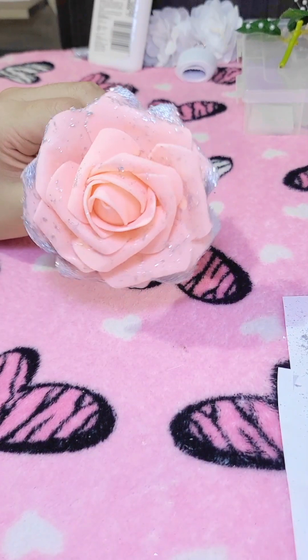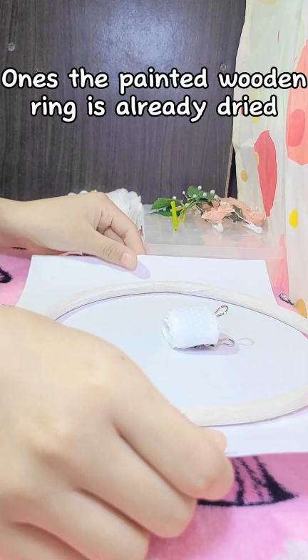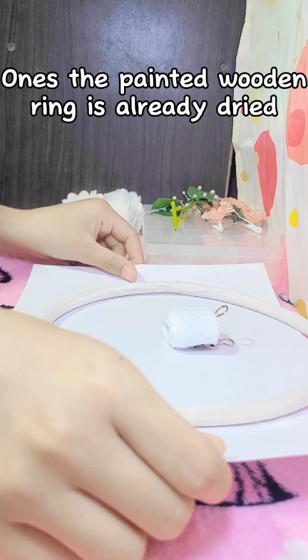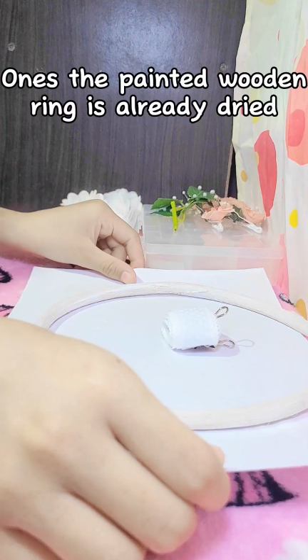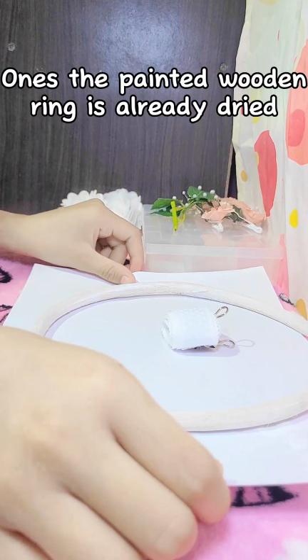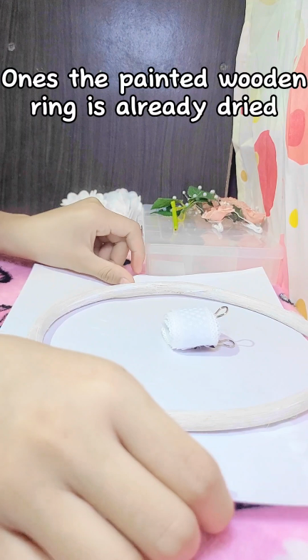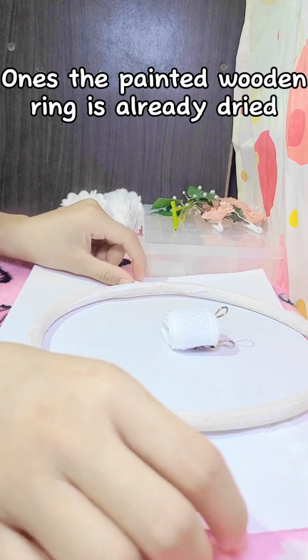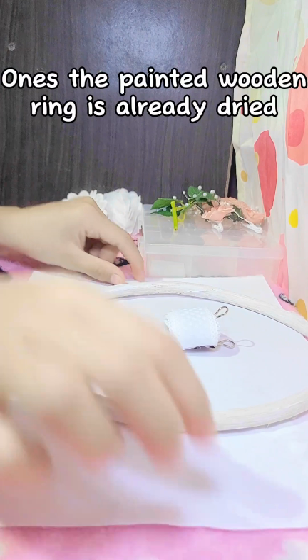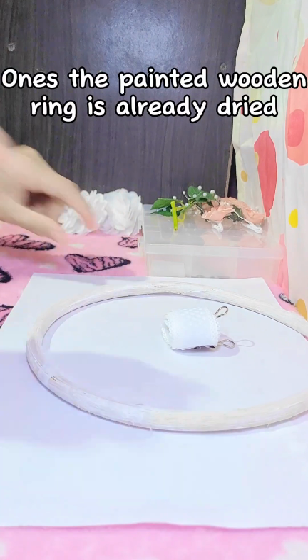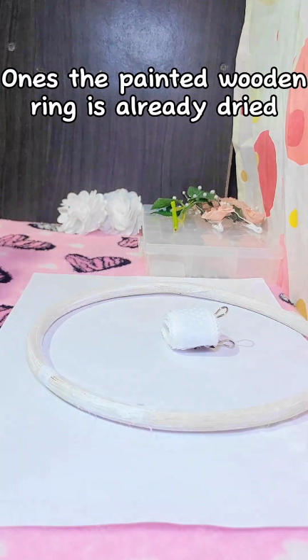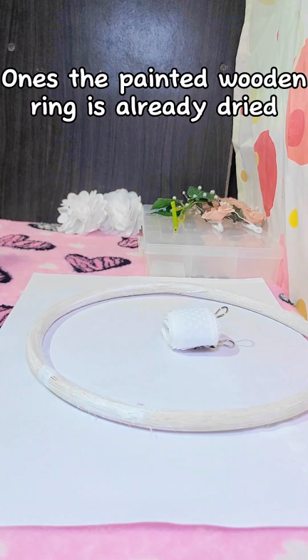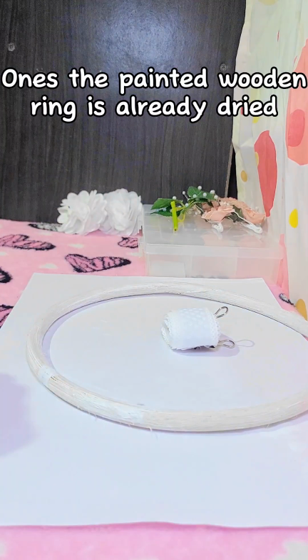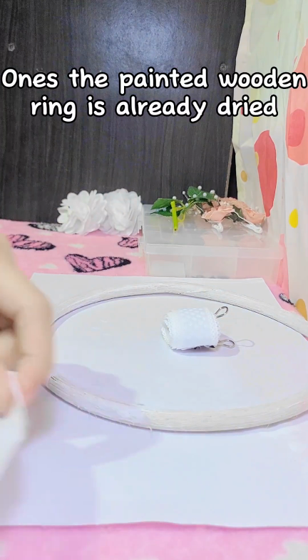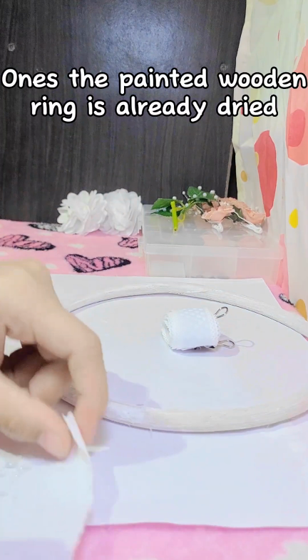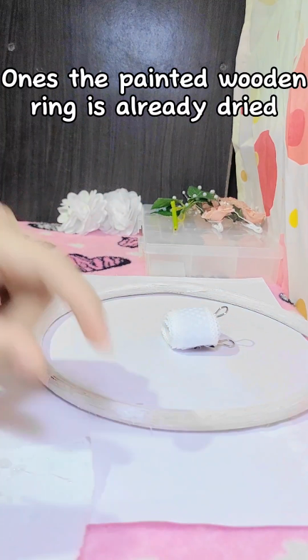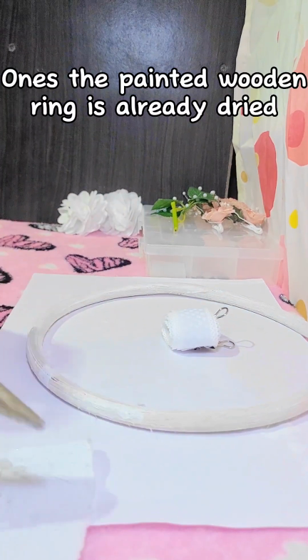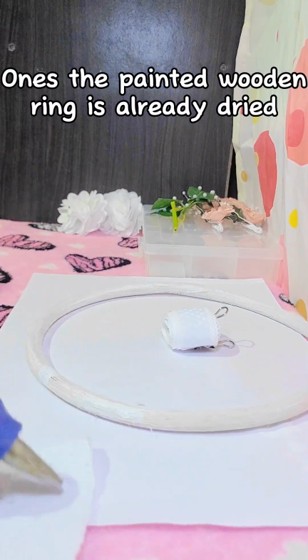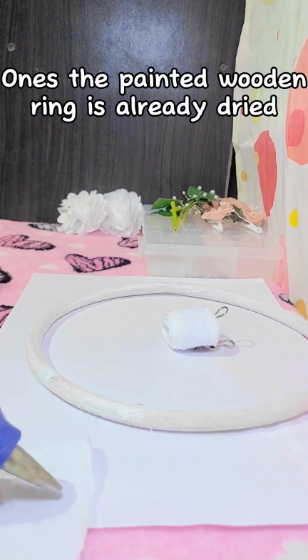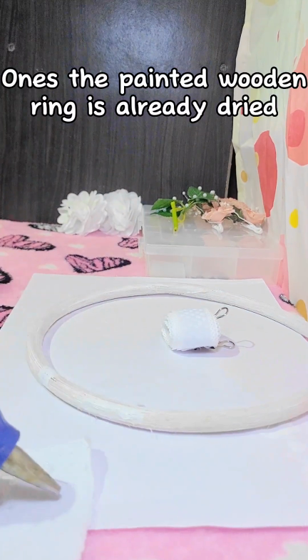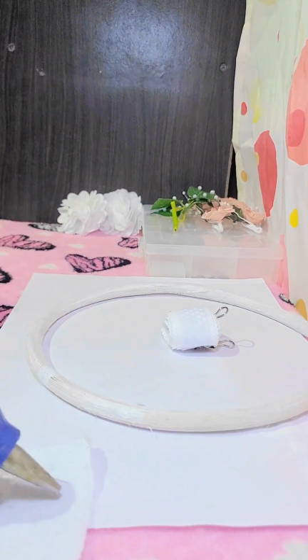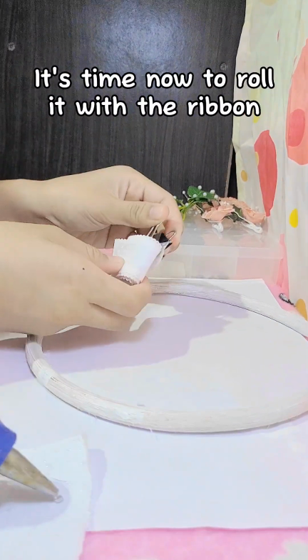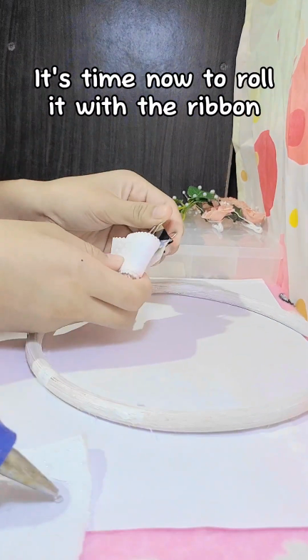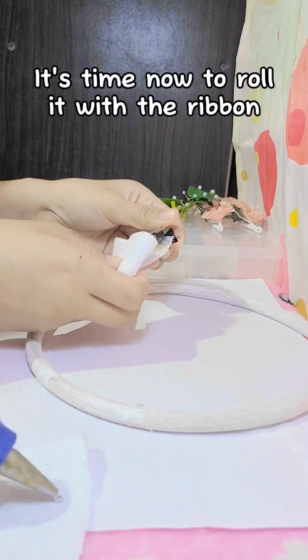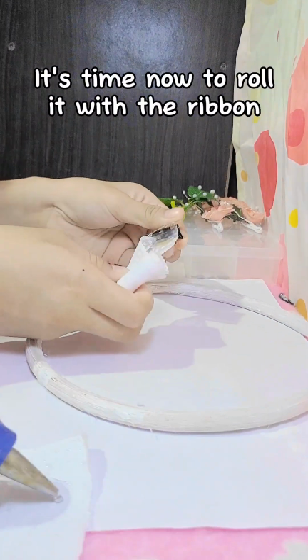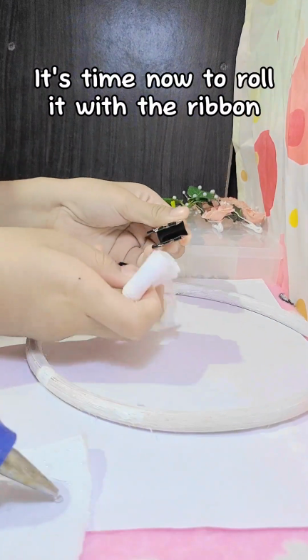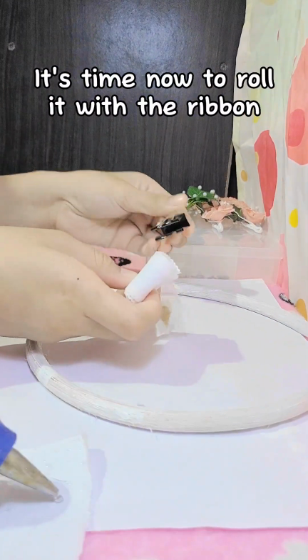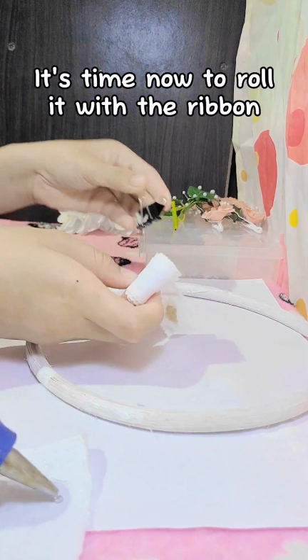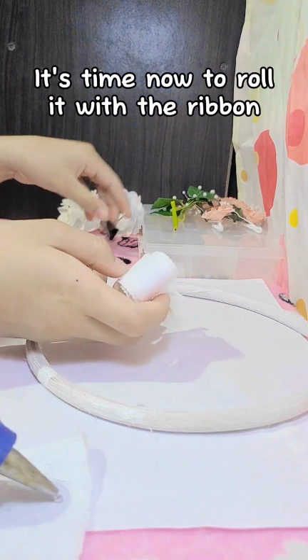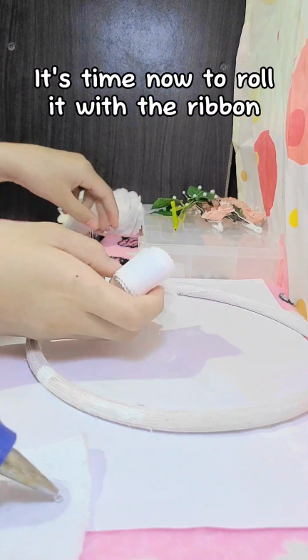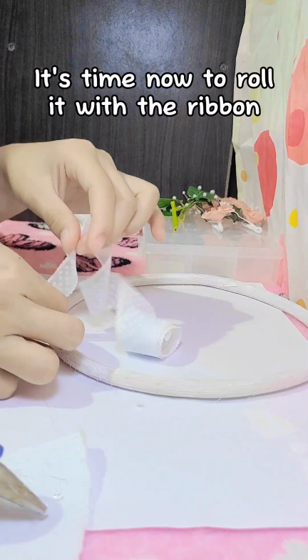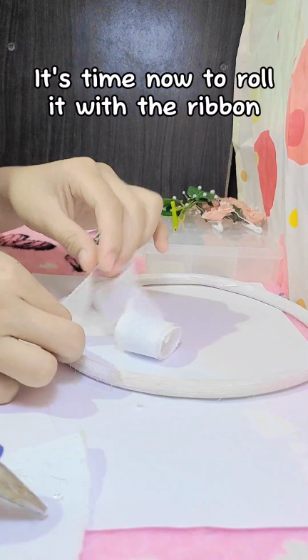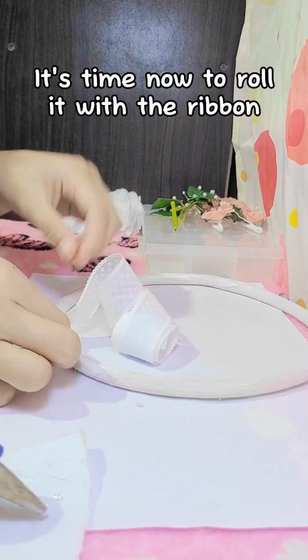Once the painted wooden ring is already dried, it's time now to roll it with the ribbon.